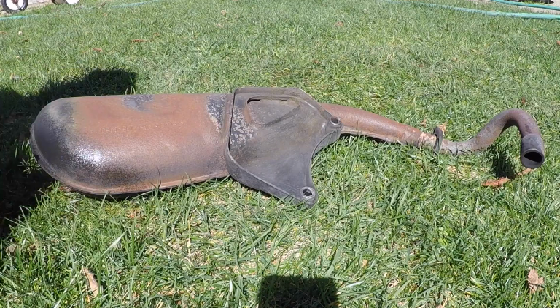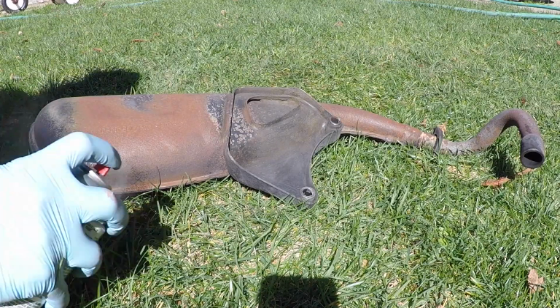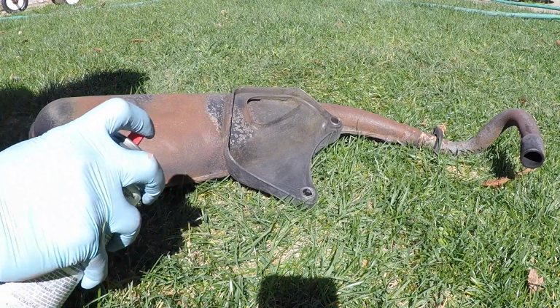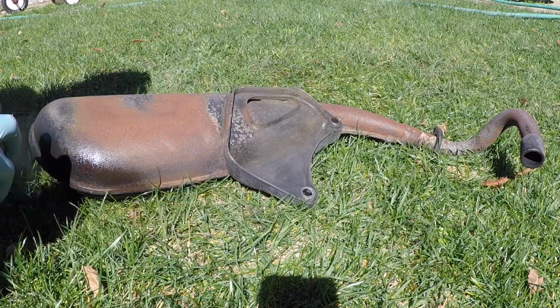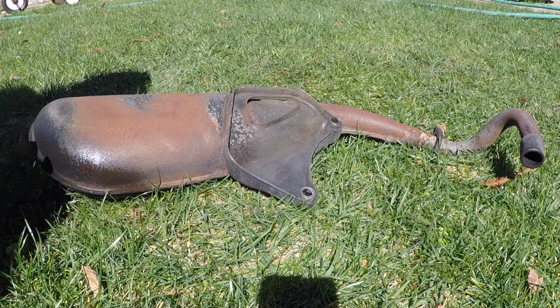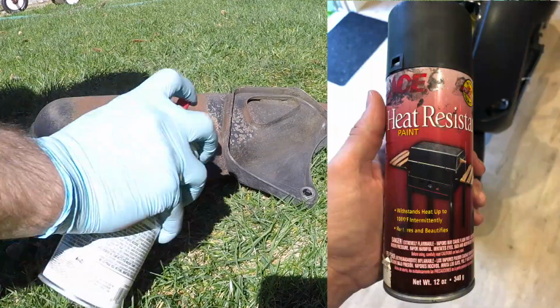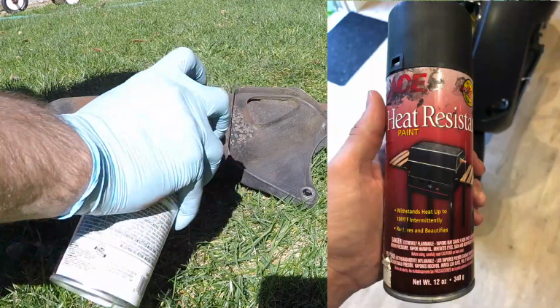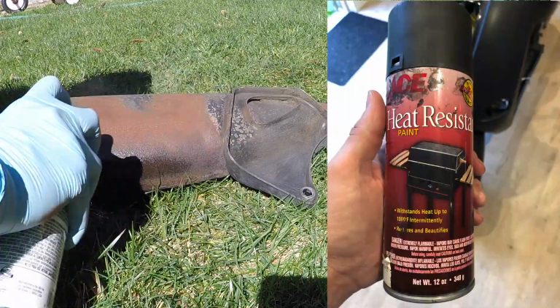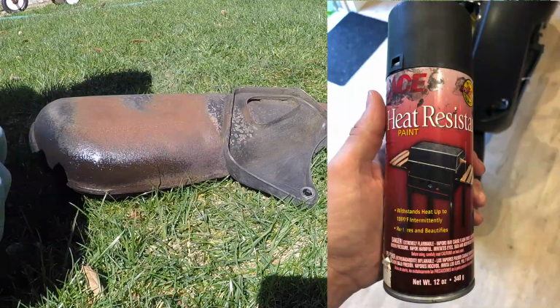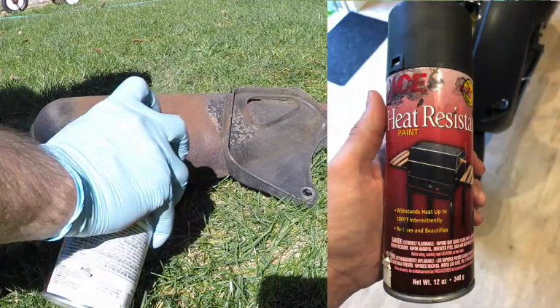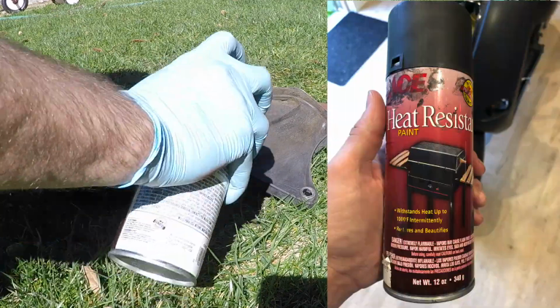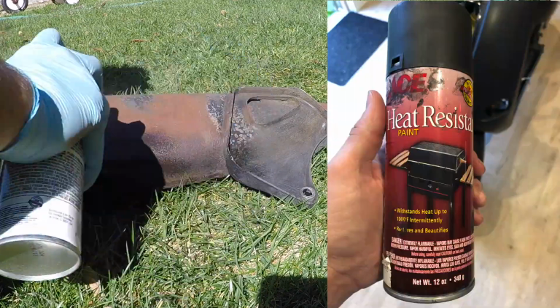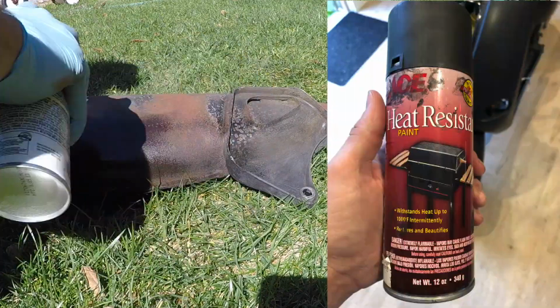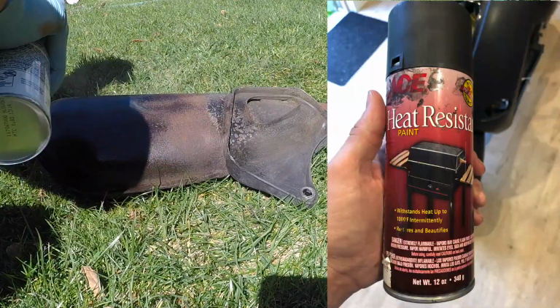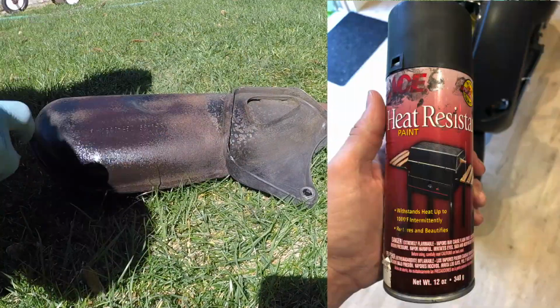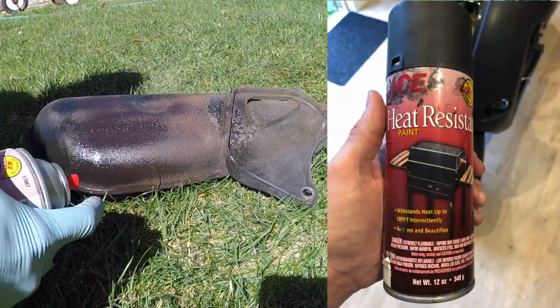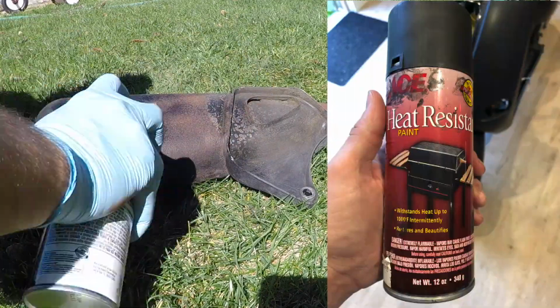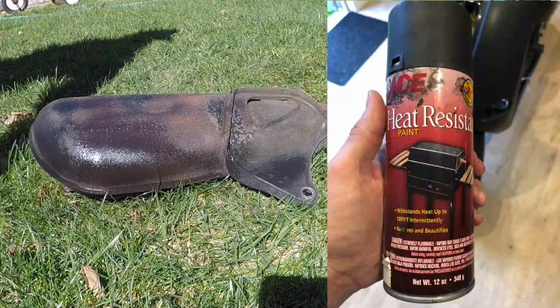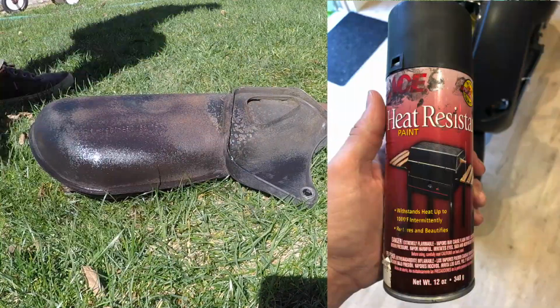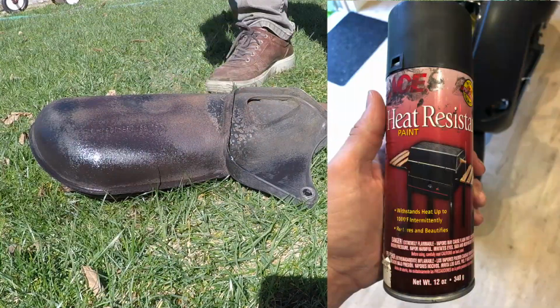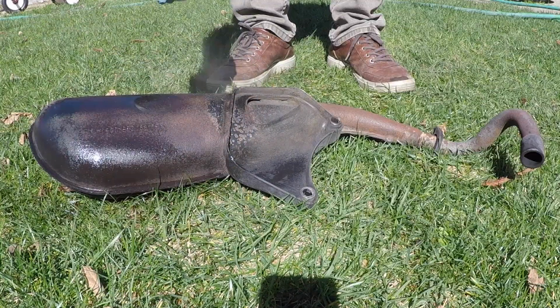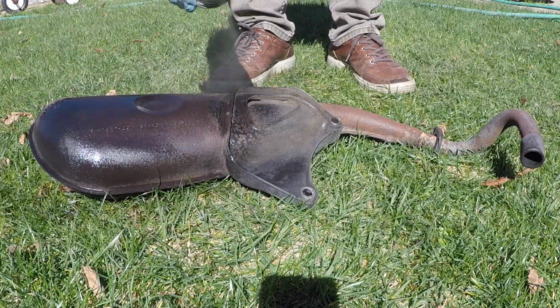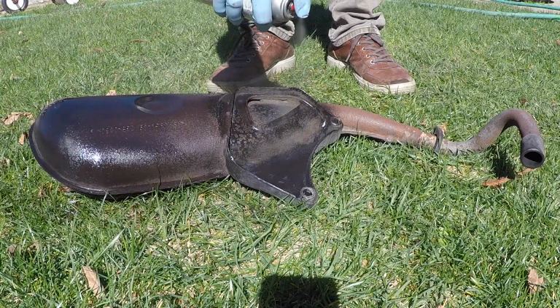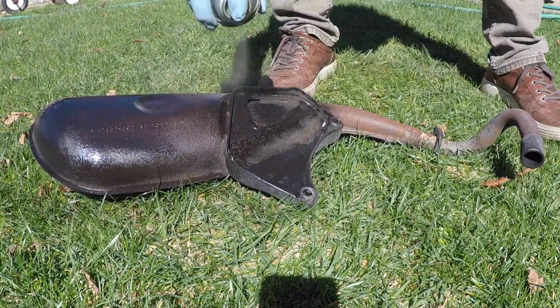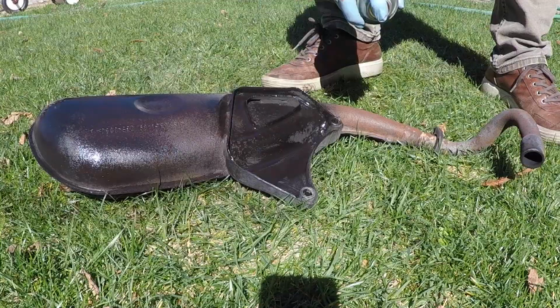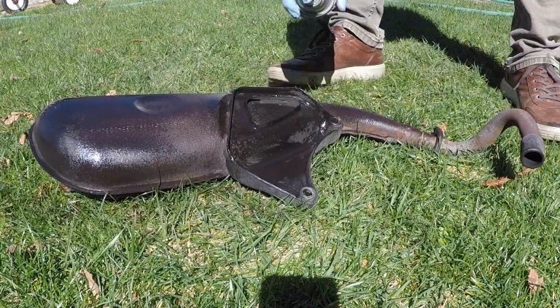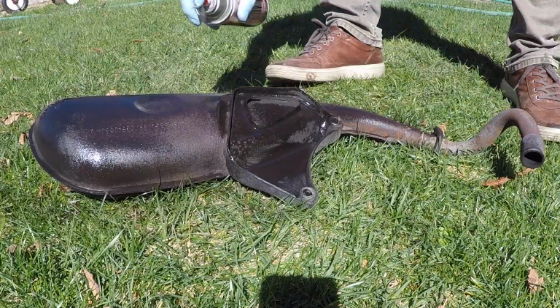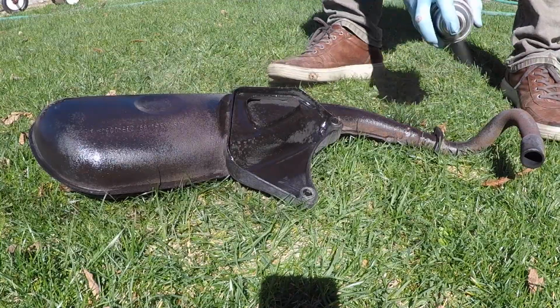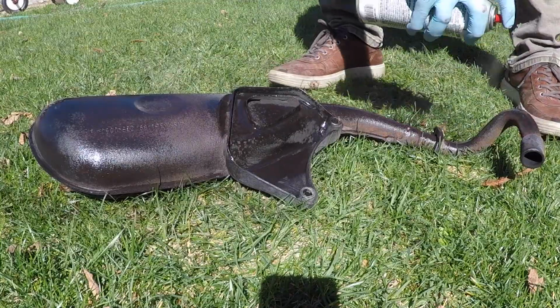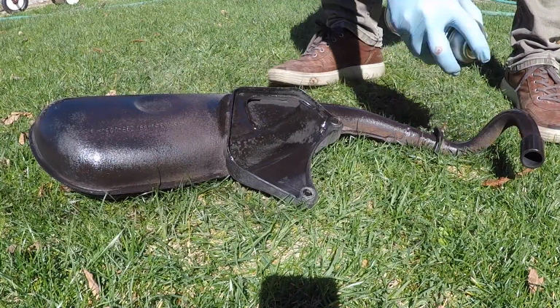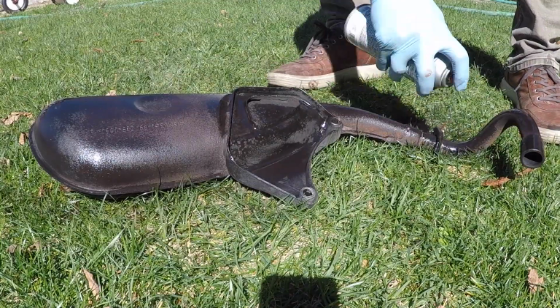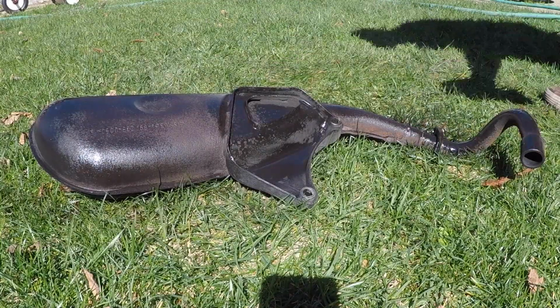Then I used Ace heat resistant paint to cover up the rust and to prevent it from rusting in future.